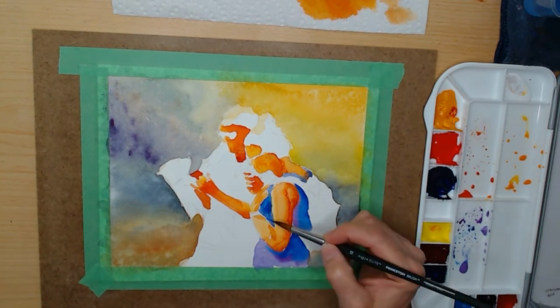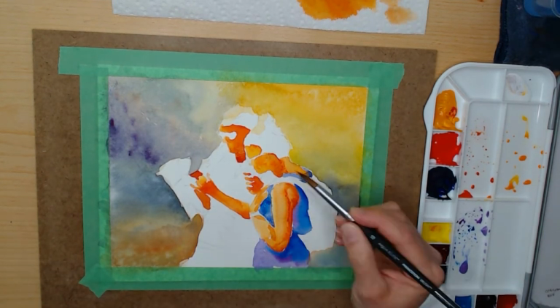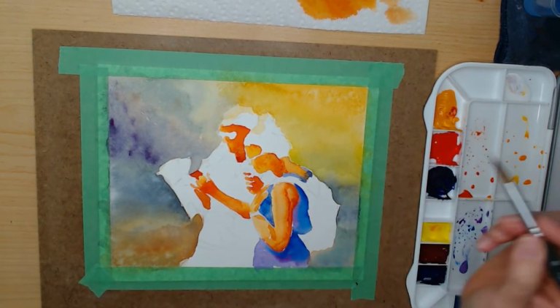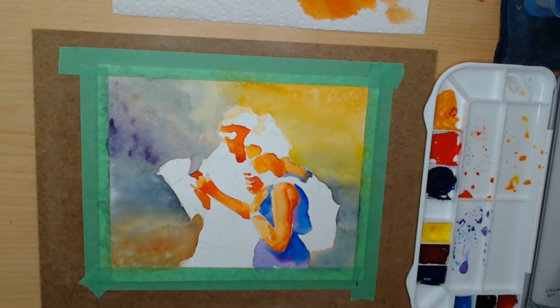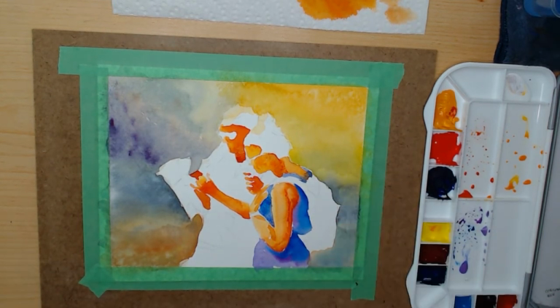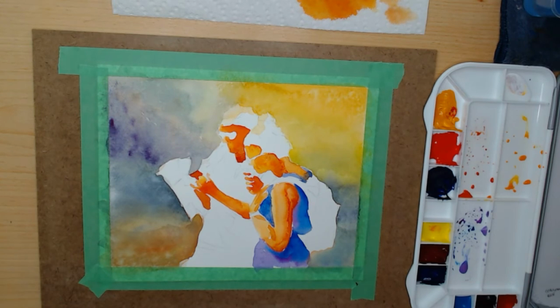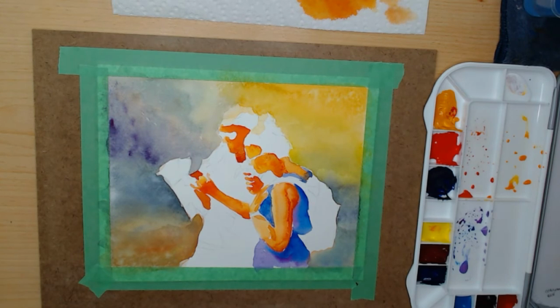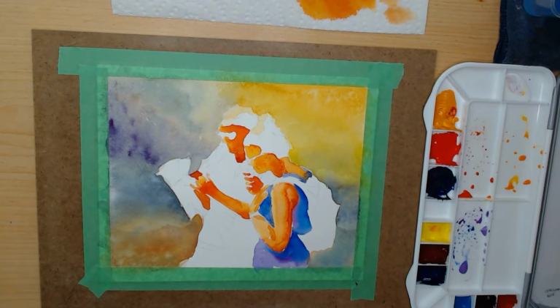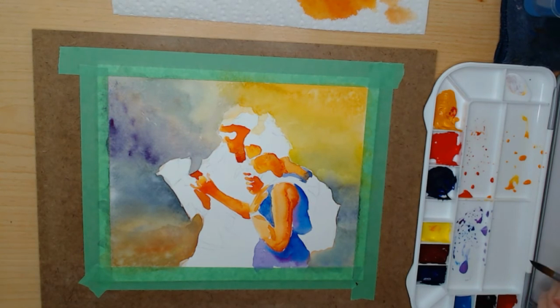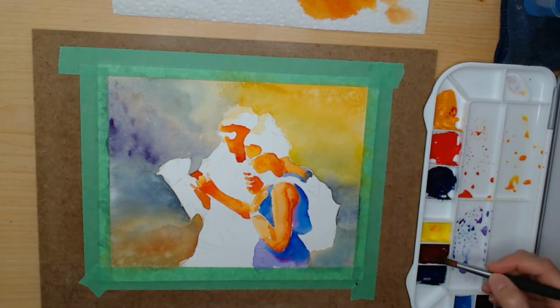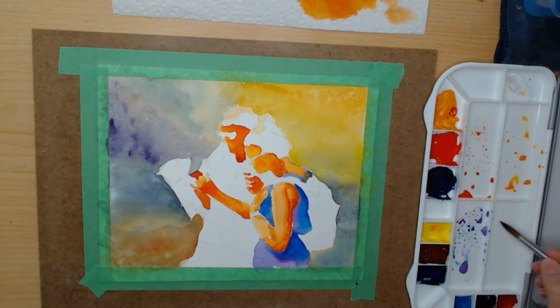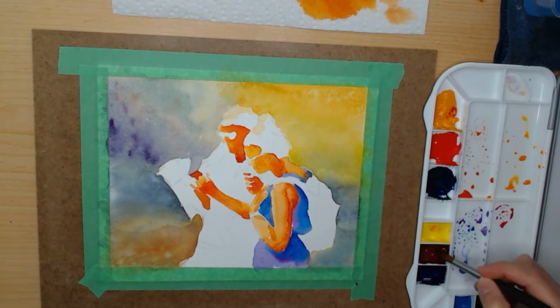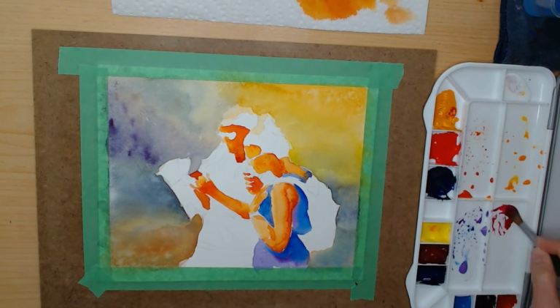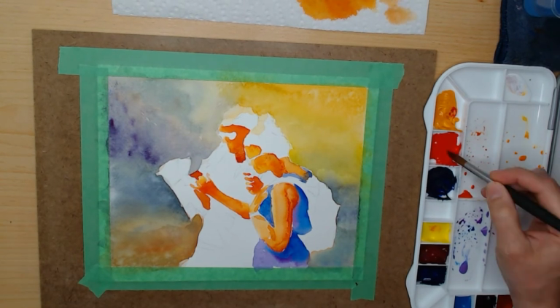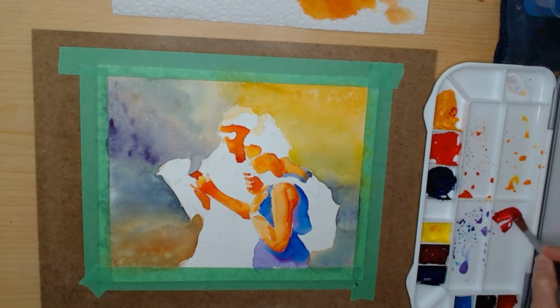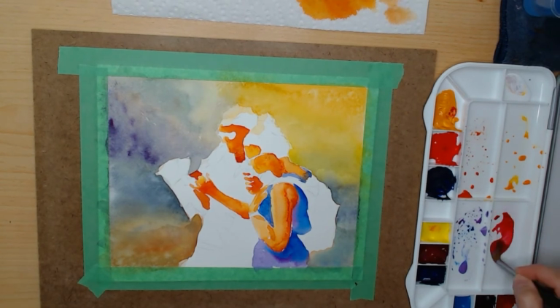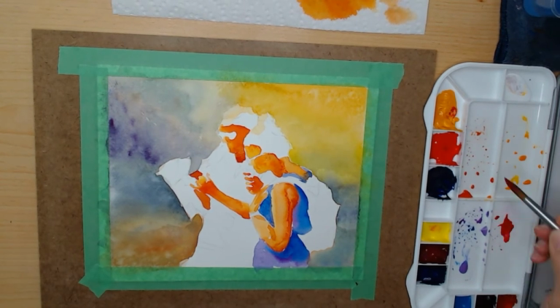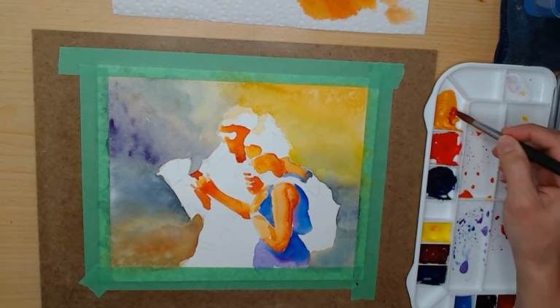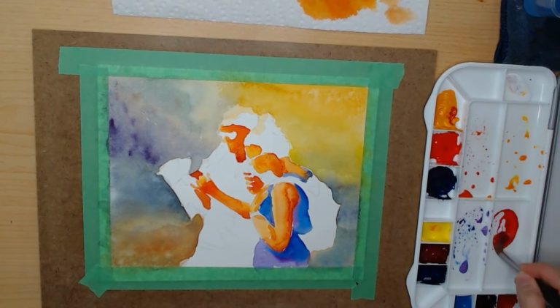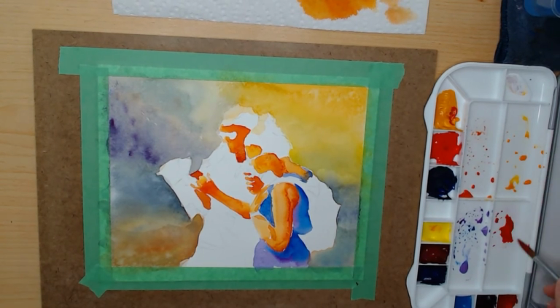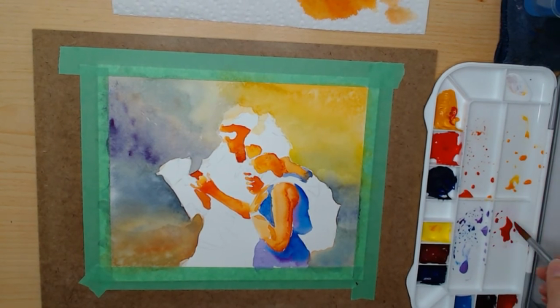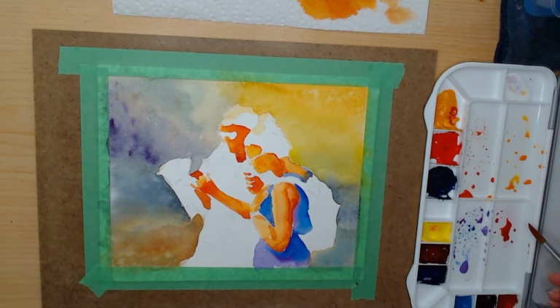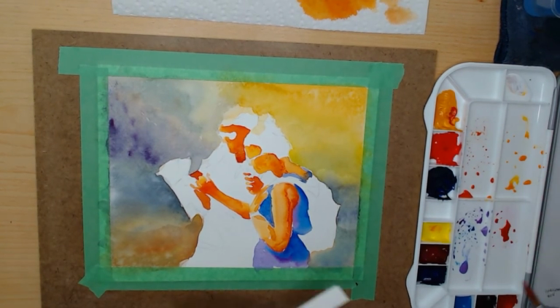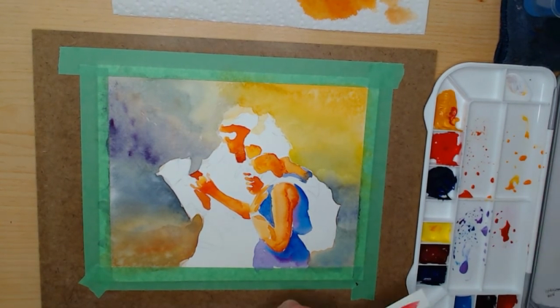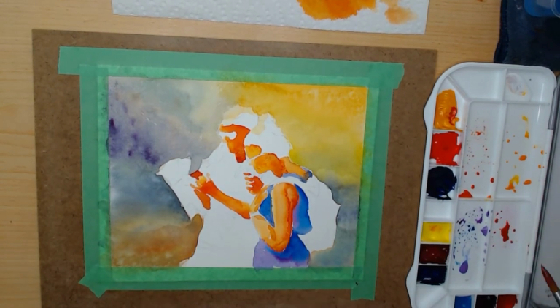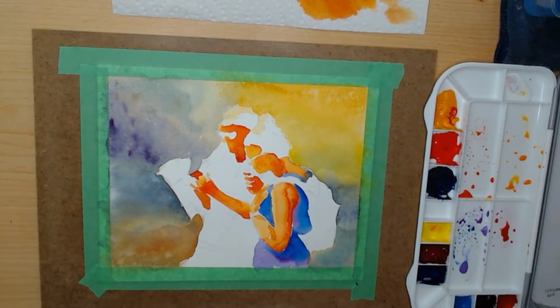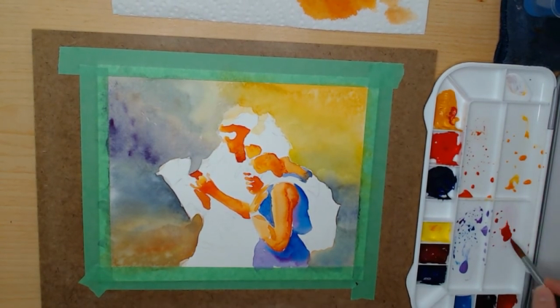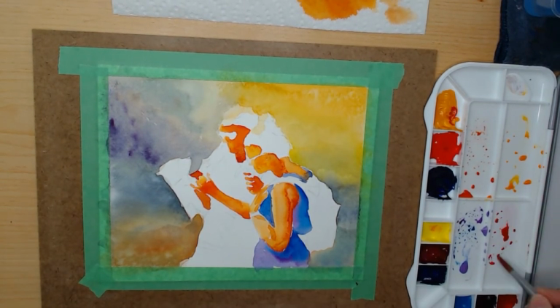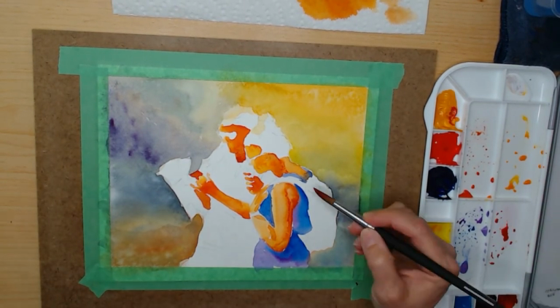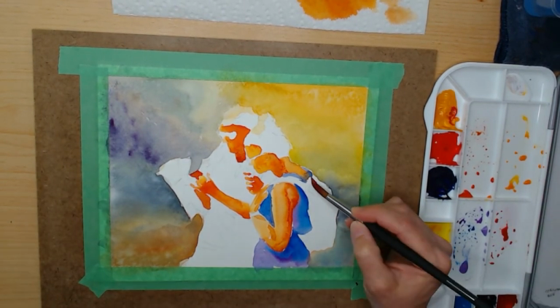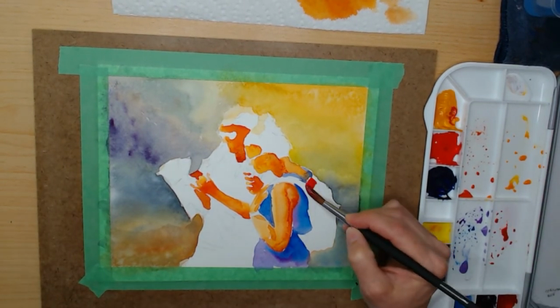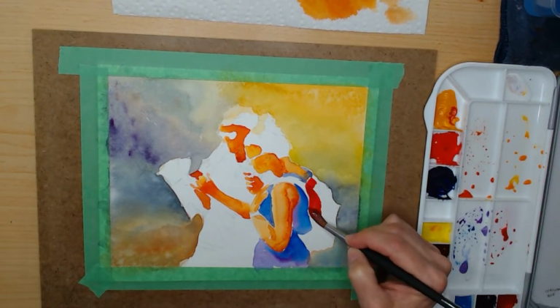Then I mix some of the reds and I'm not as happy. They're coming out too dark — there's too much pigment.